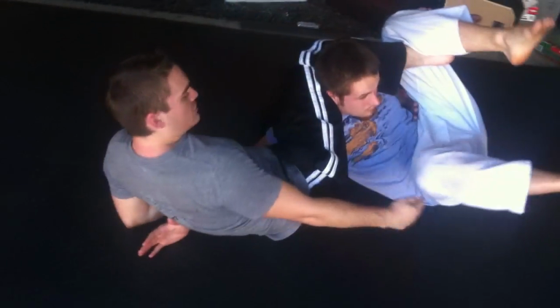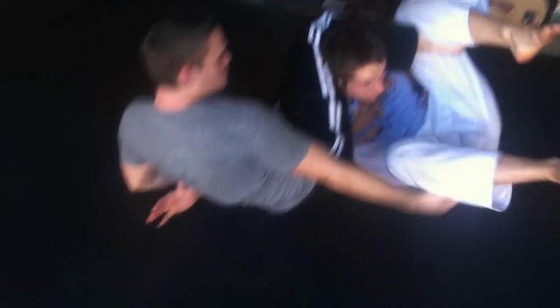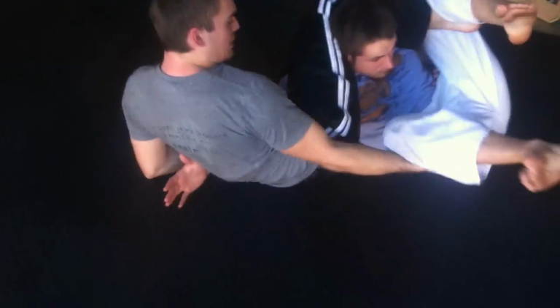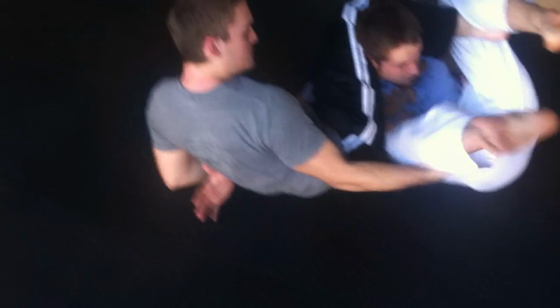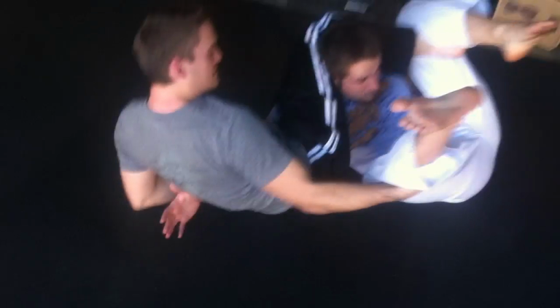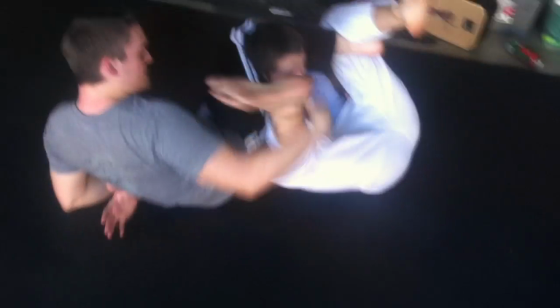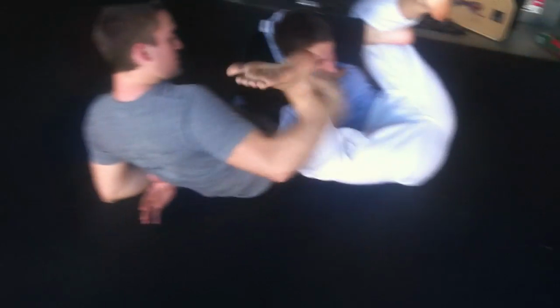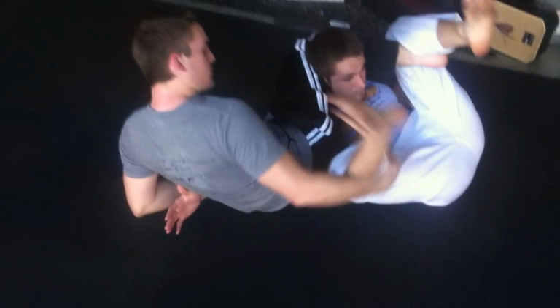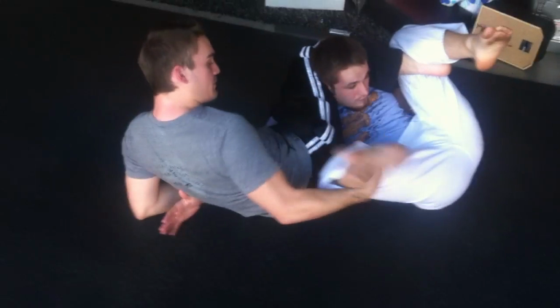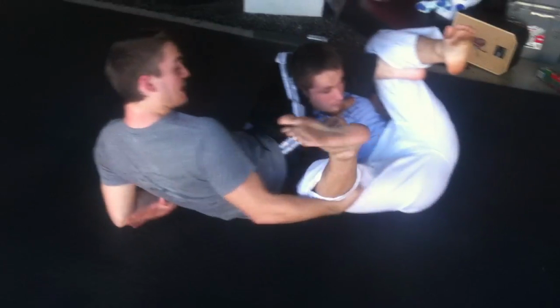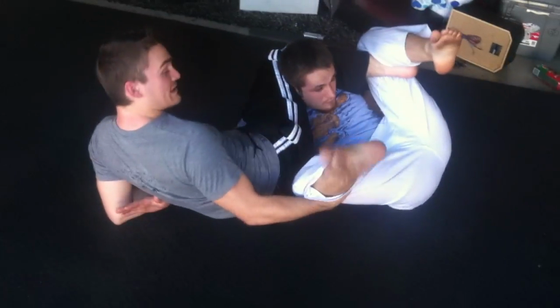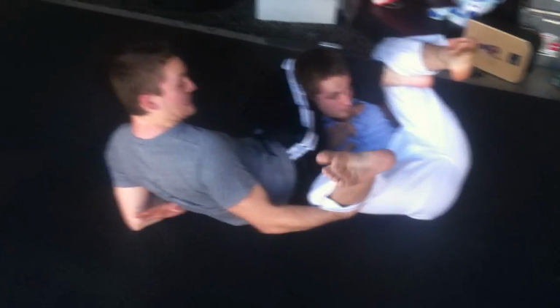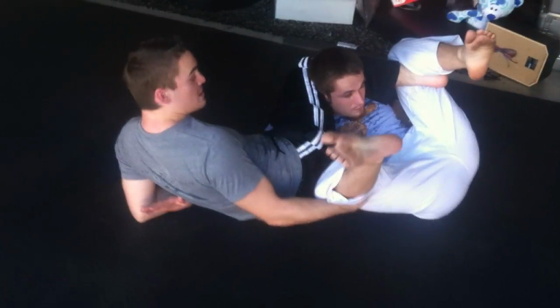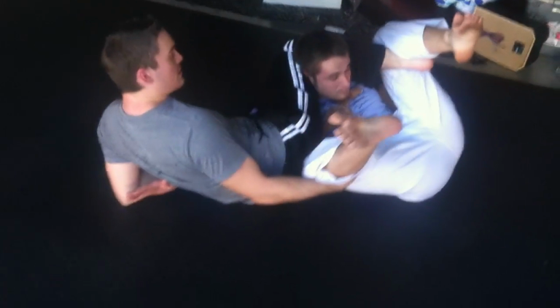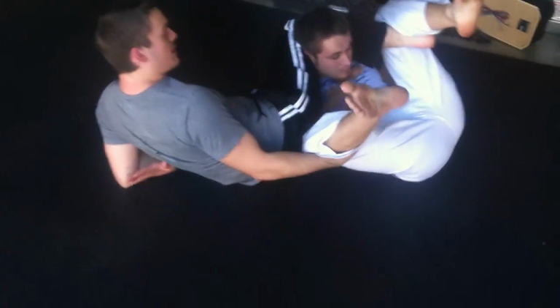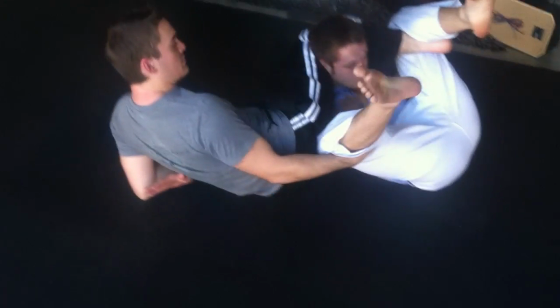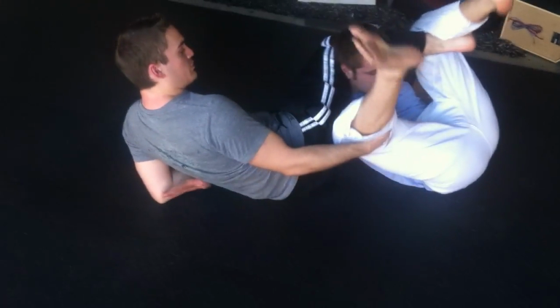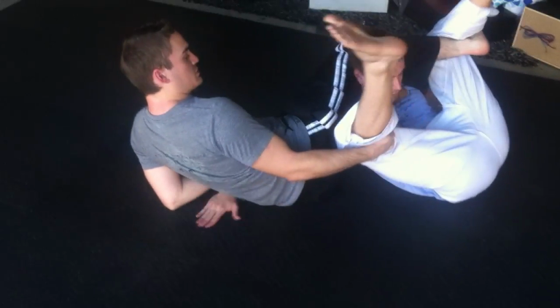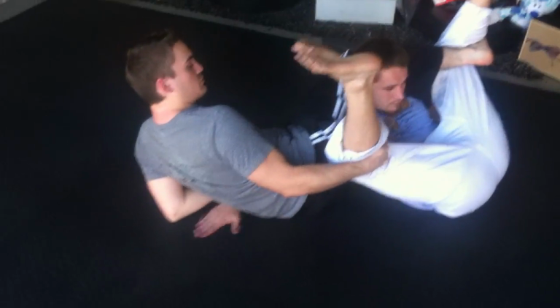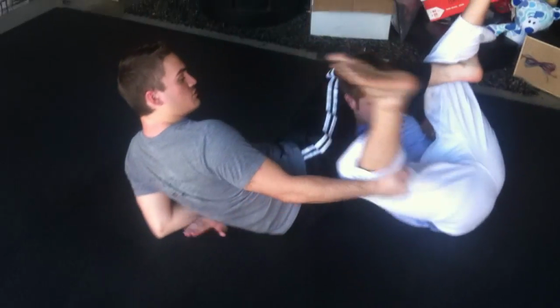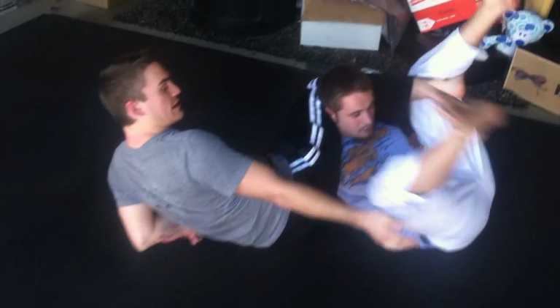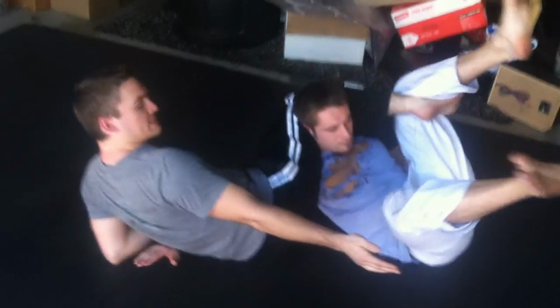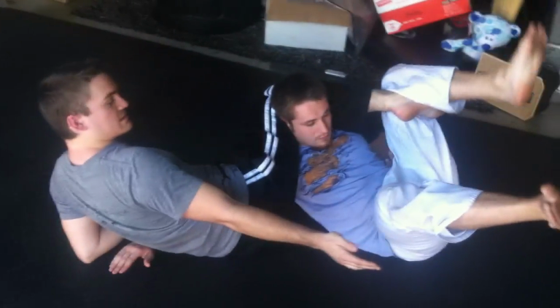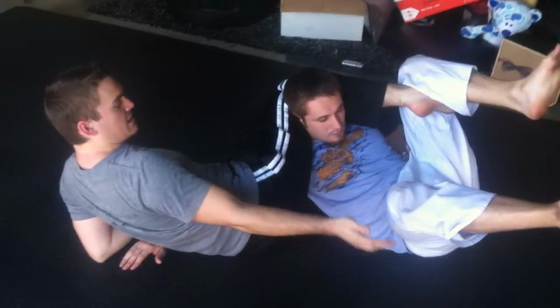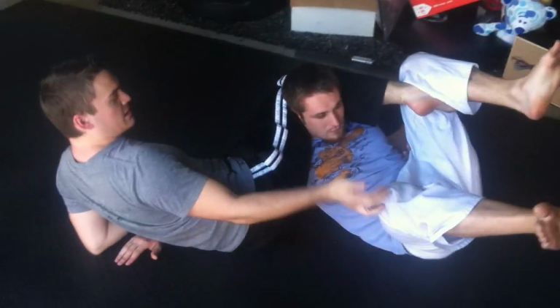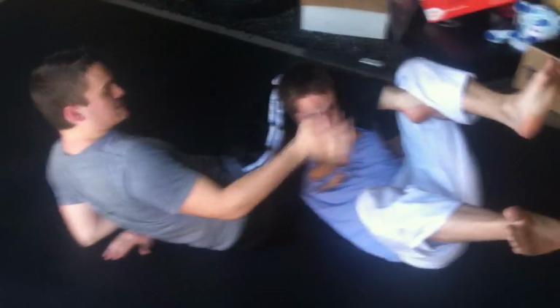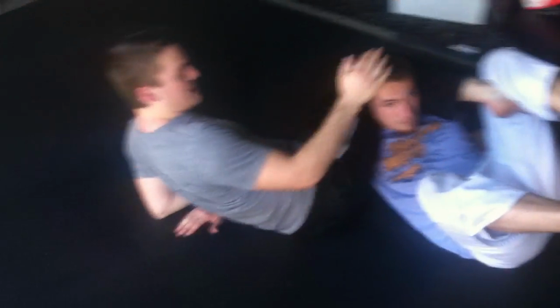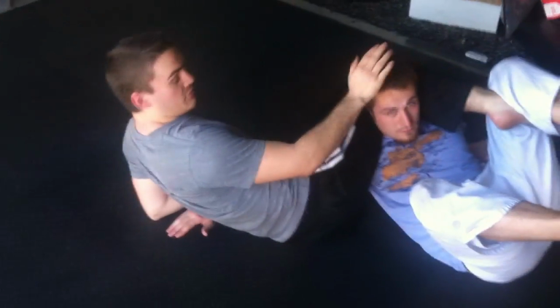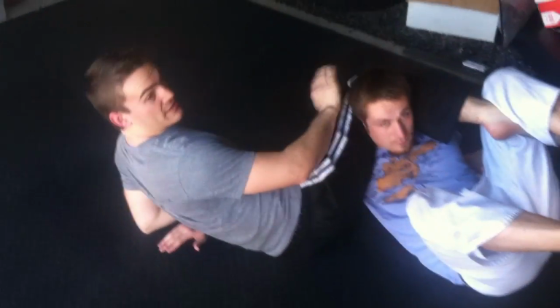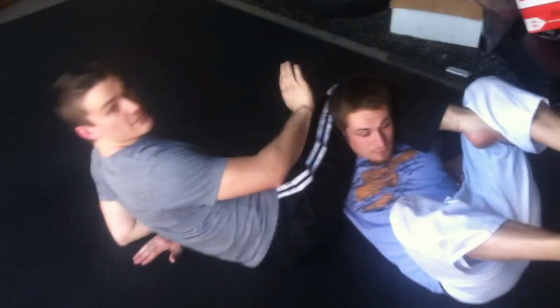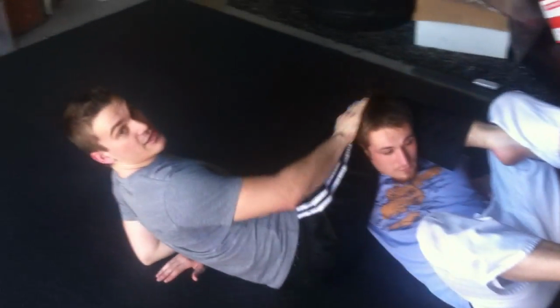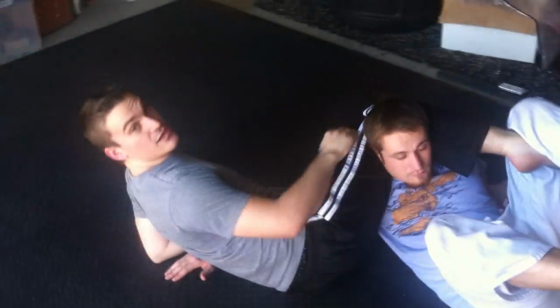You can also grab this leg behind the knee, push and pull, and it's a neck kick right here.